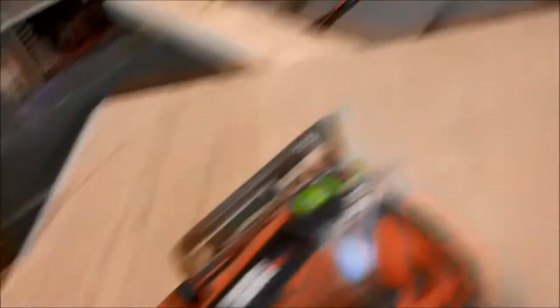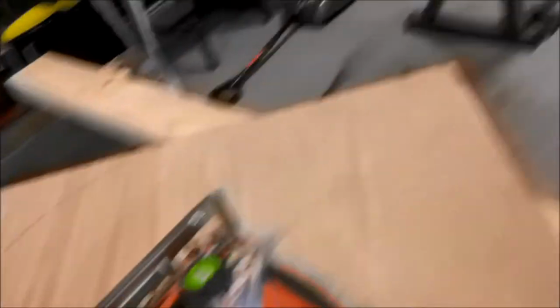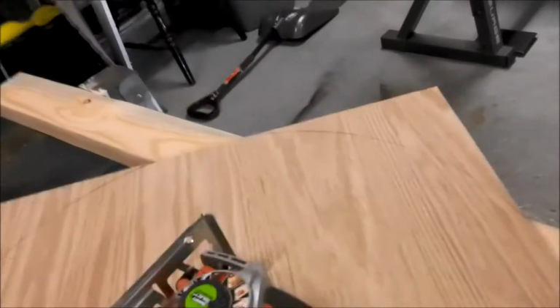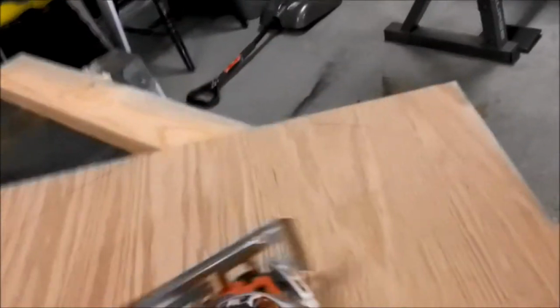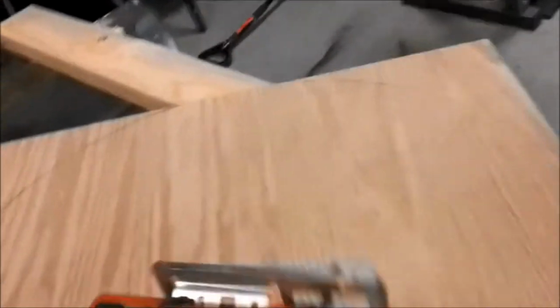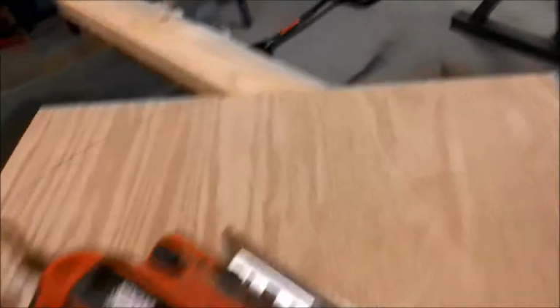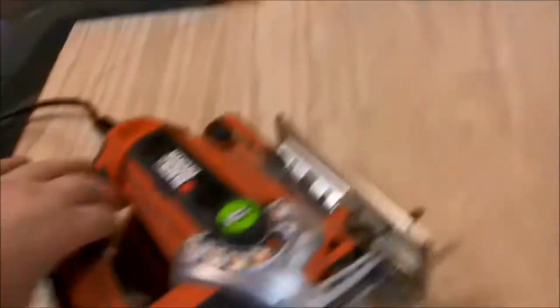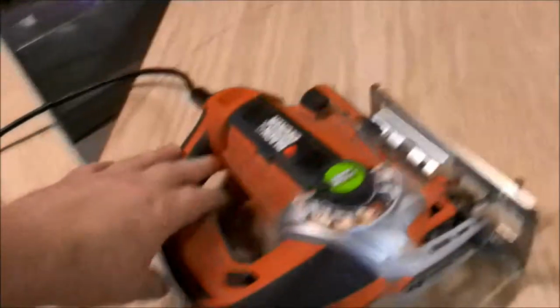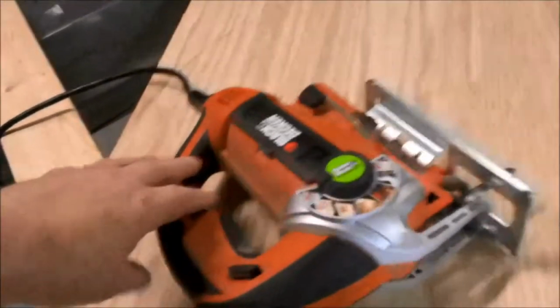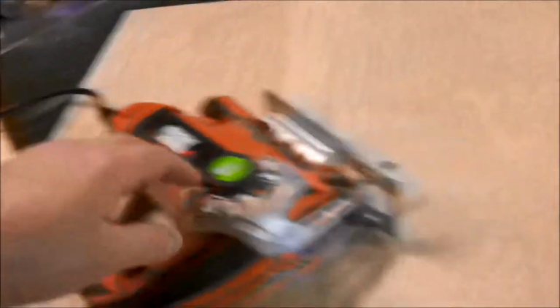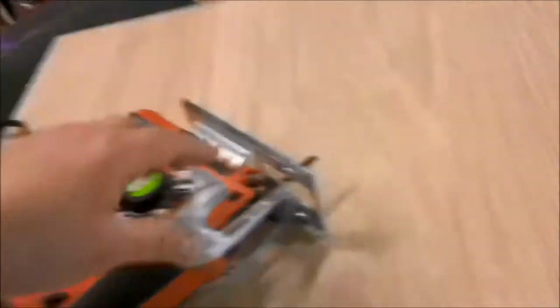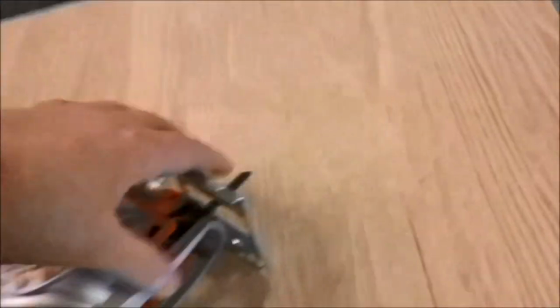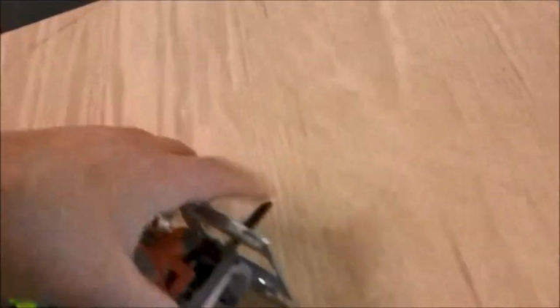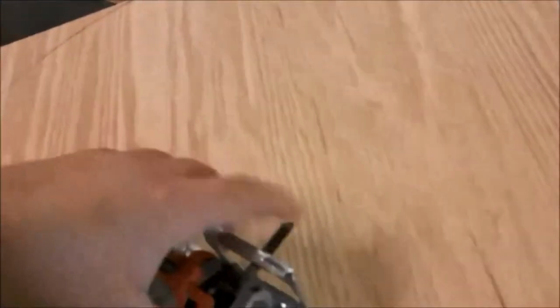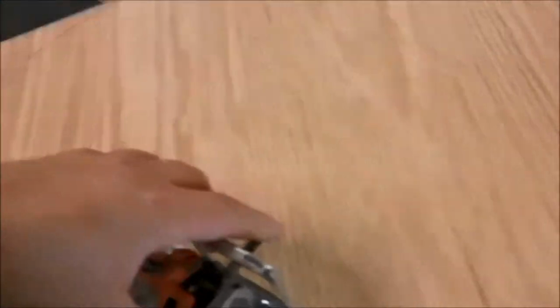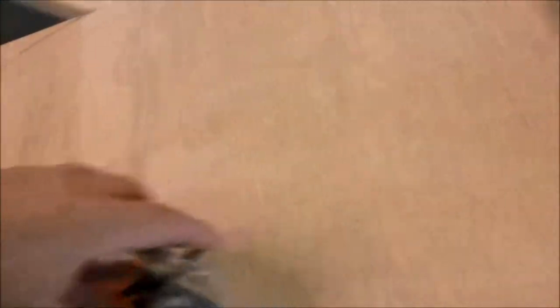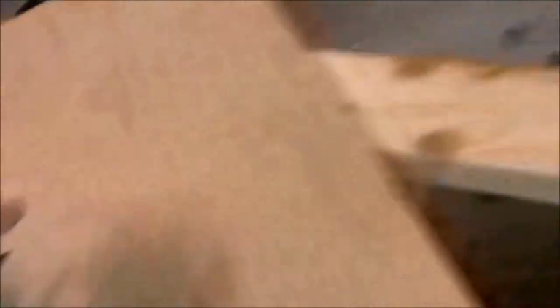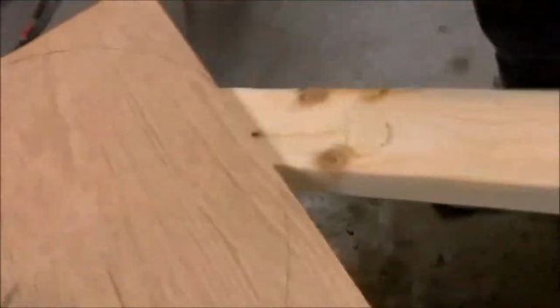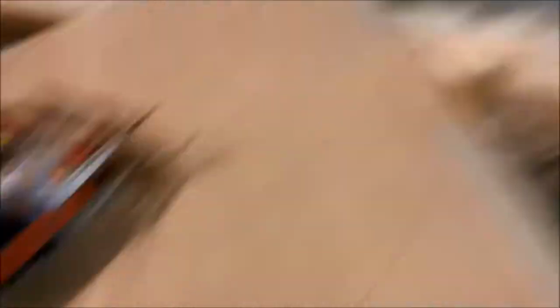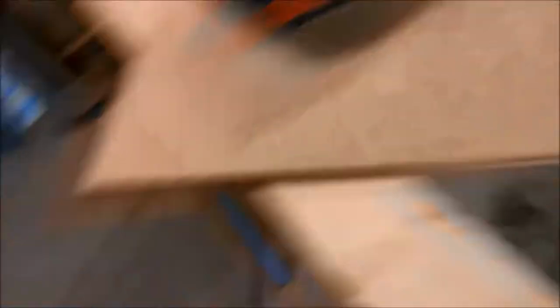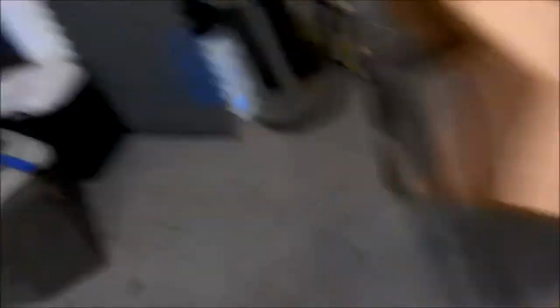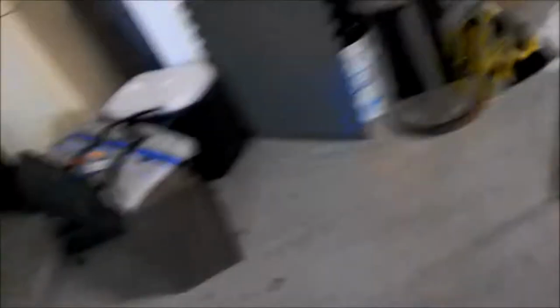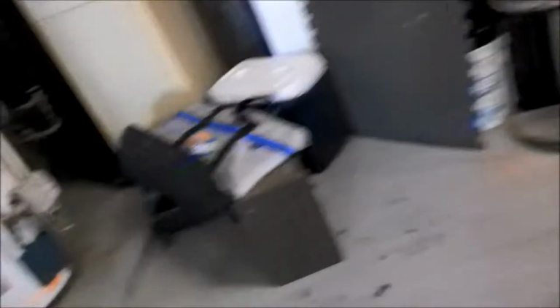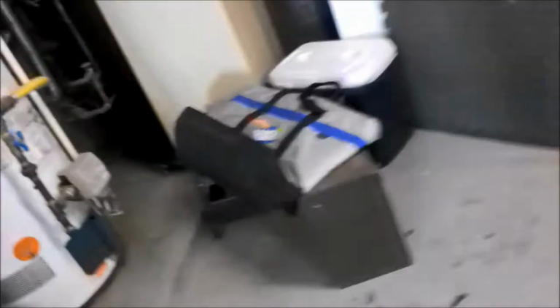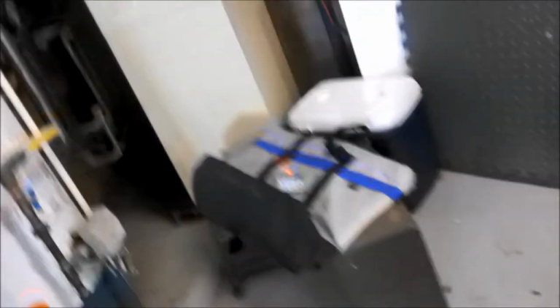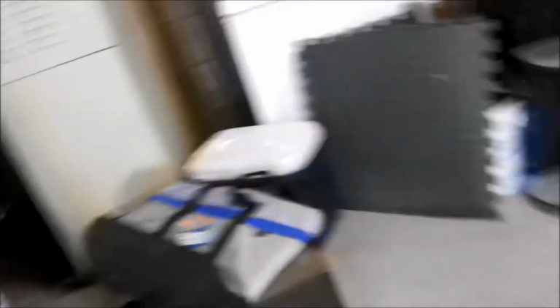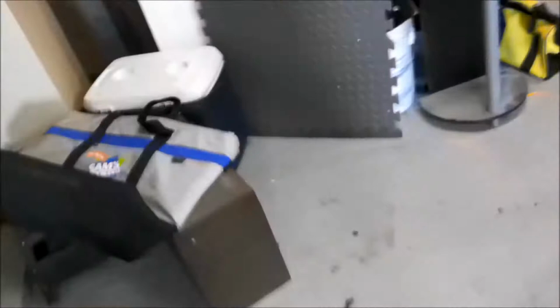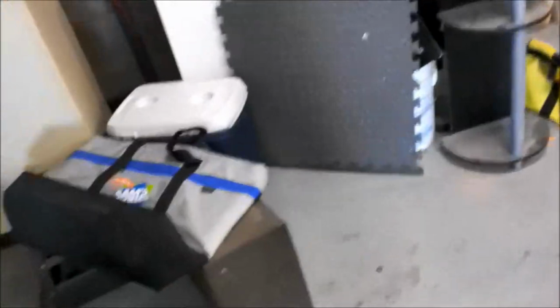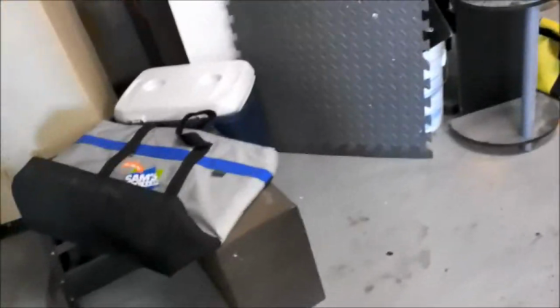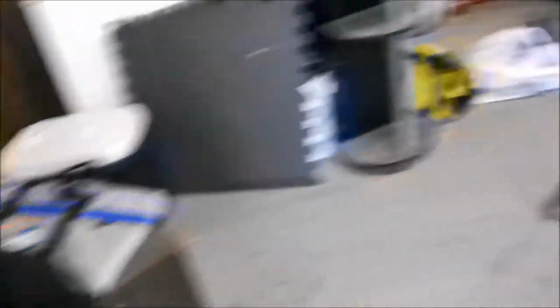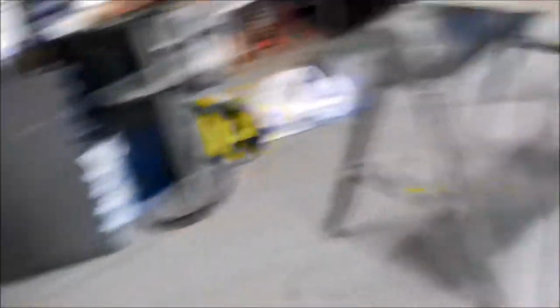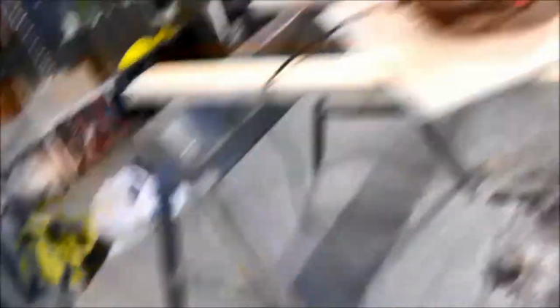We're going to use a regular jigsaw with a regular all-purpose blade. Sound protection is a must, folks - you really want to do that.